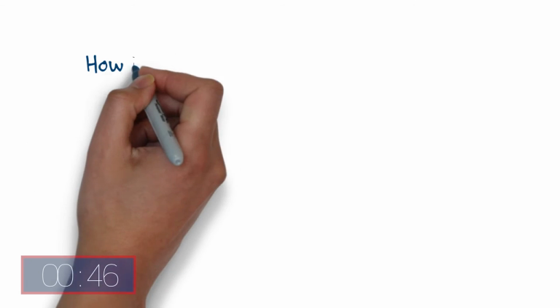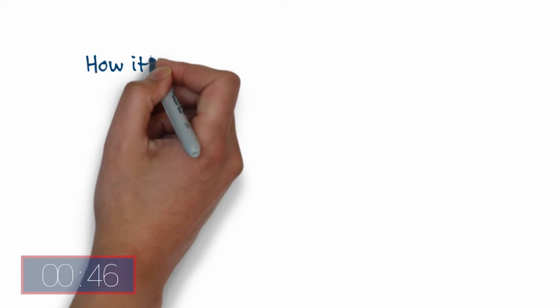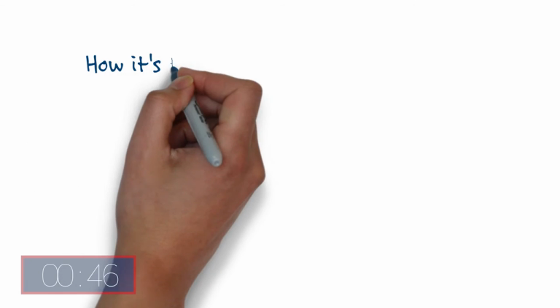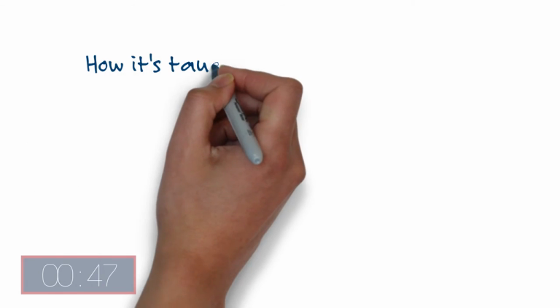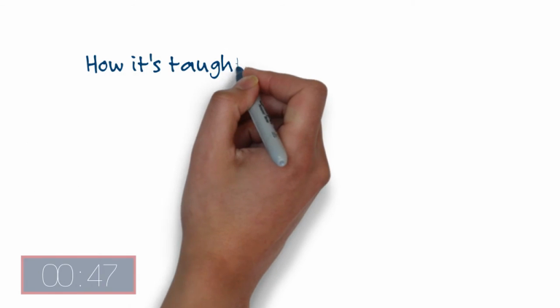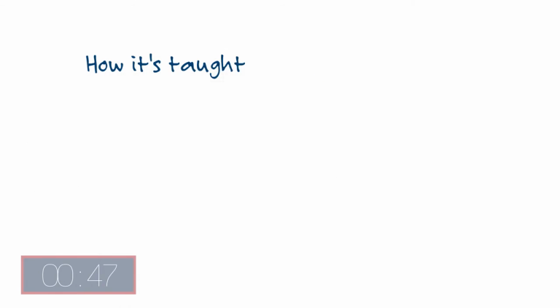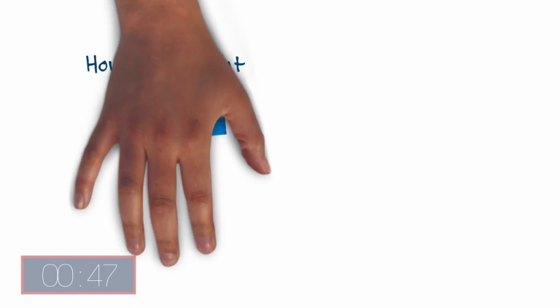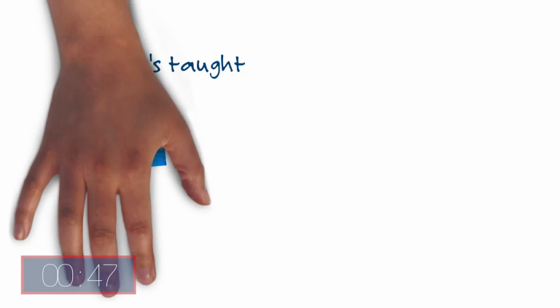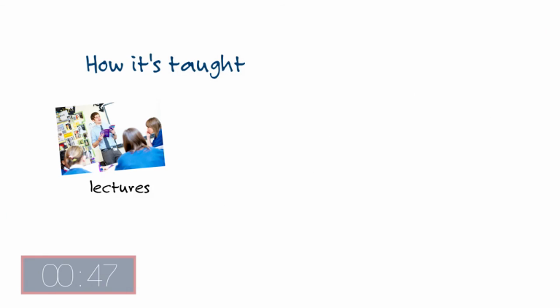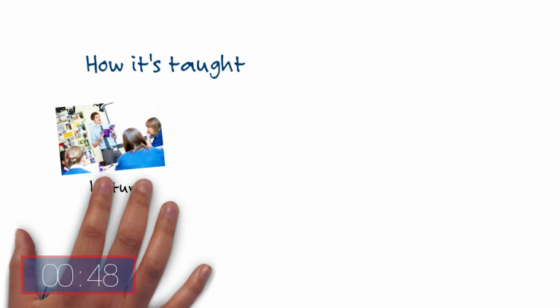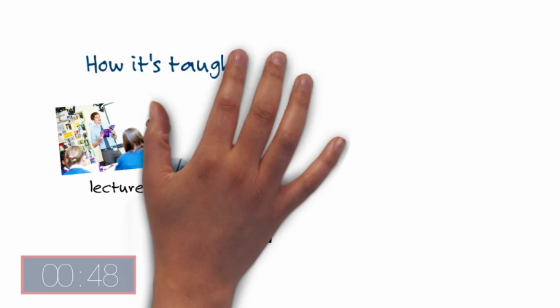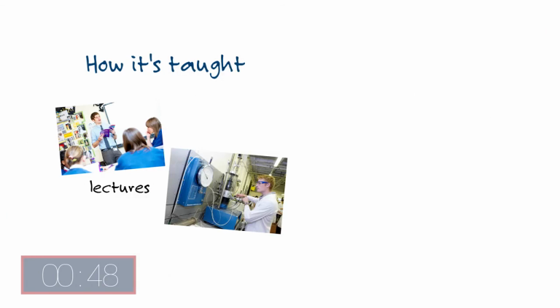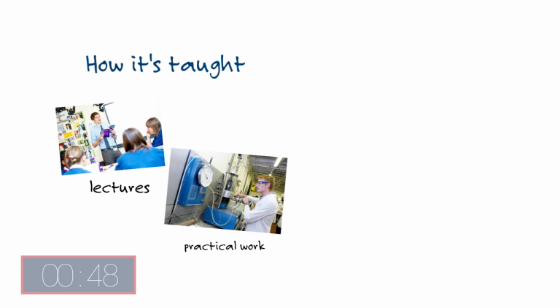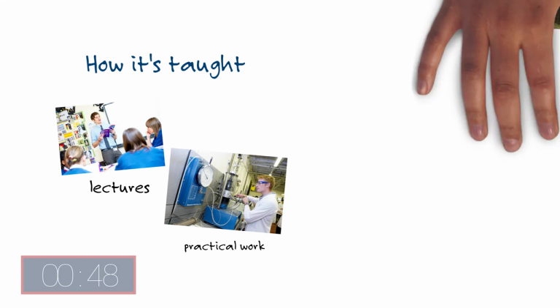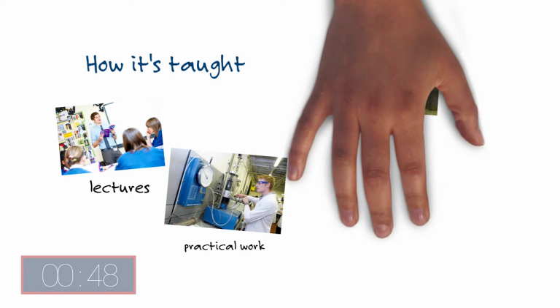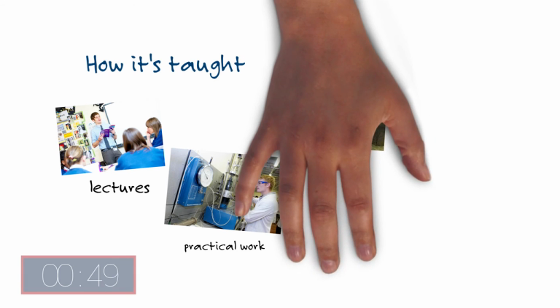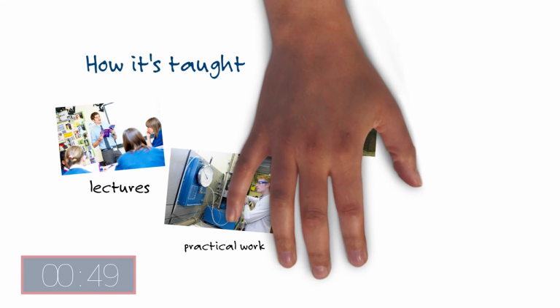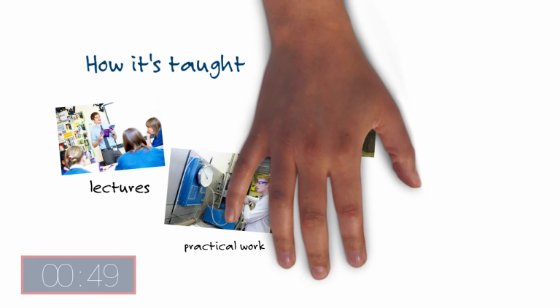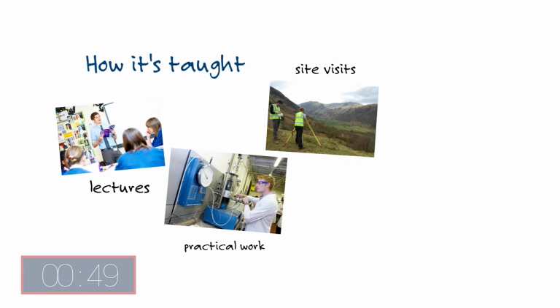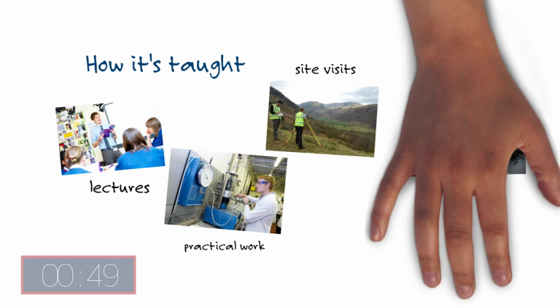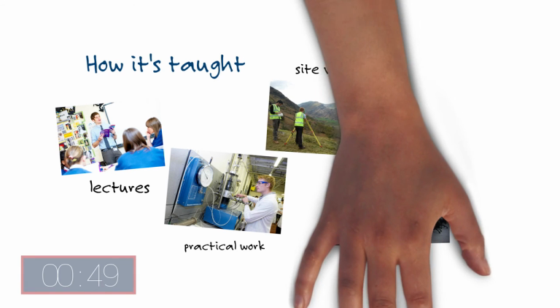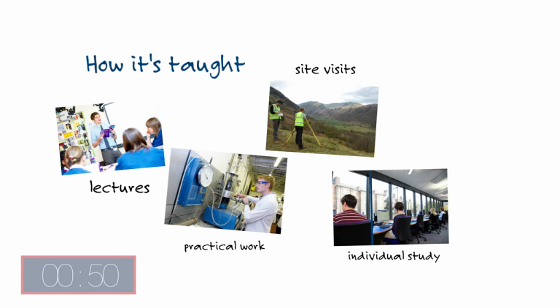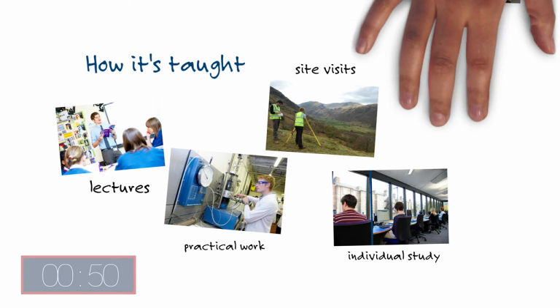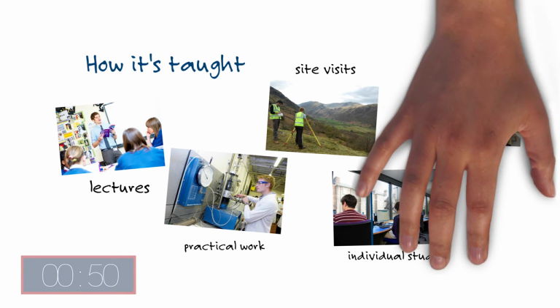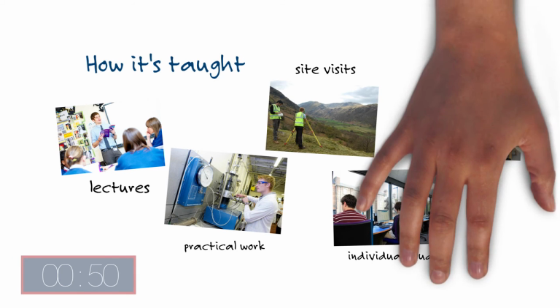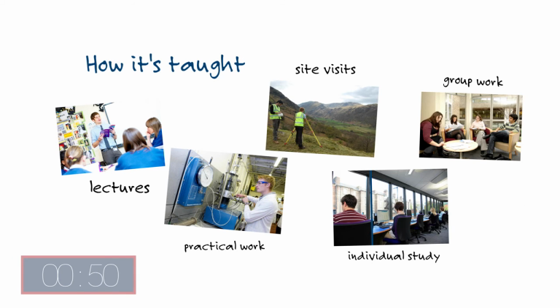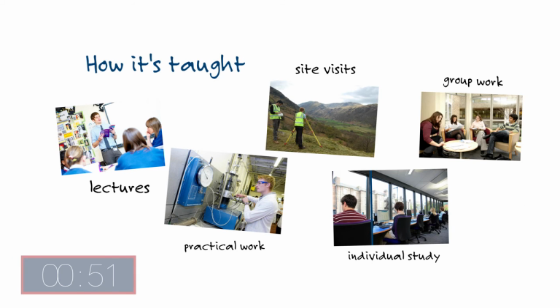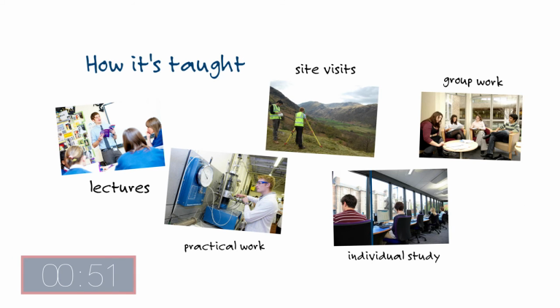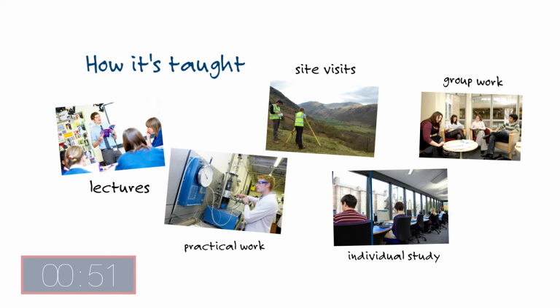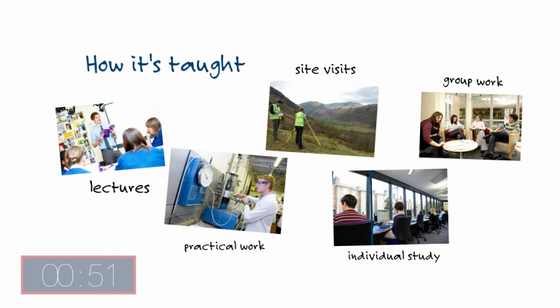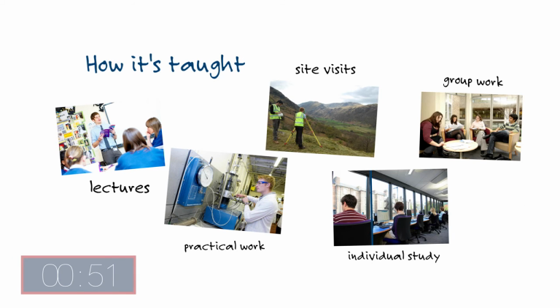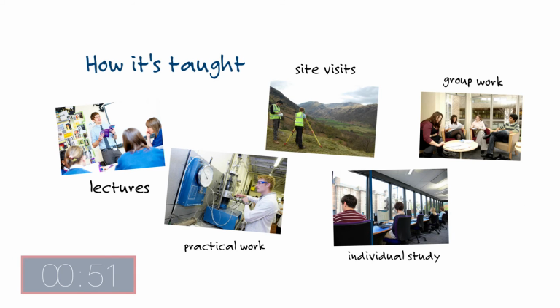The course is taught through a mixture of lectures, practical work, site visits, individual study and group work.